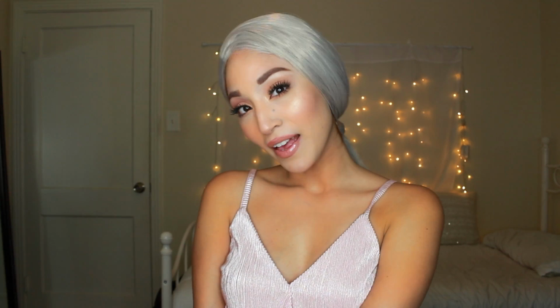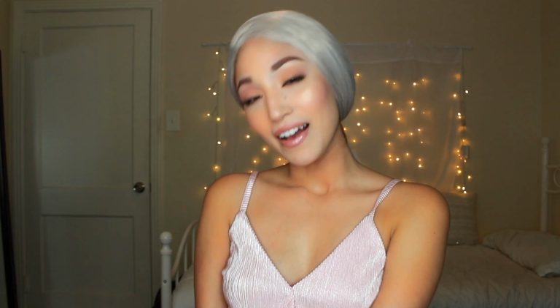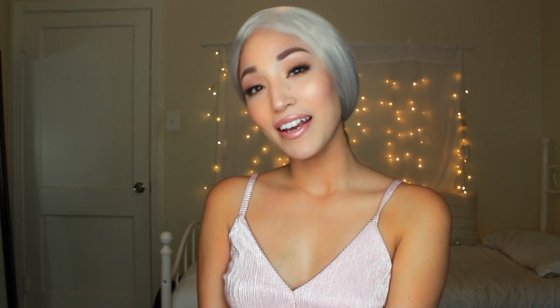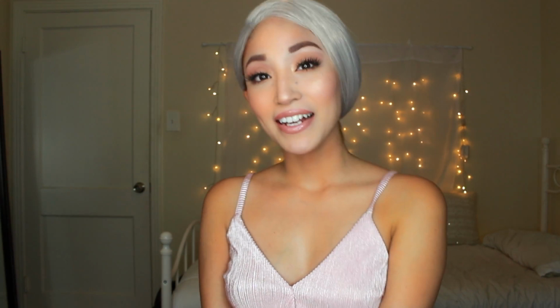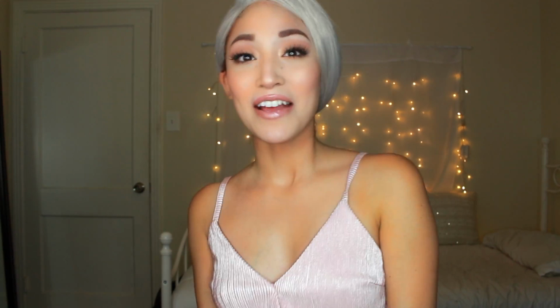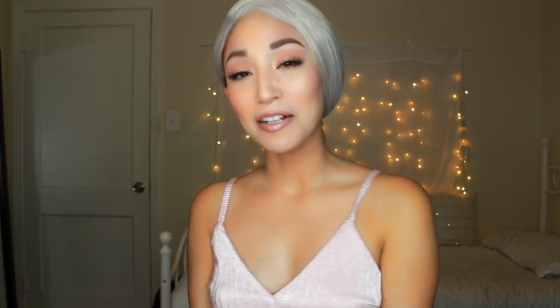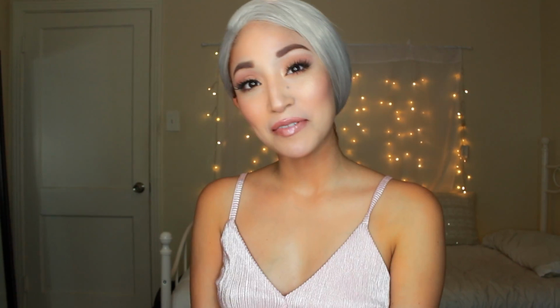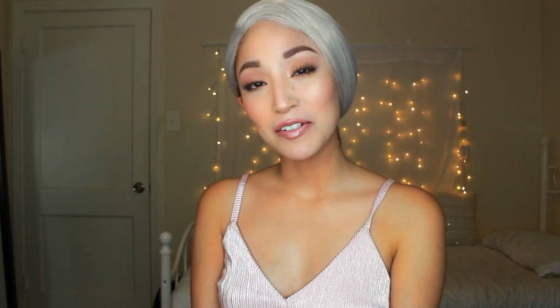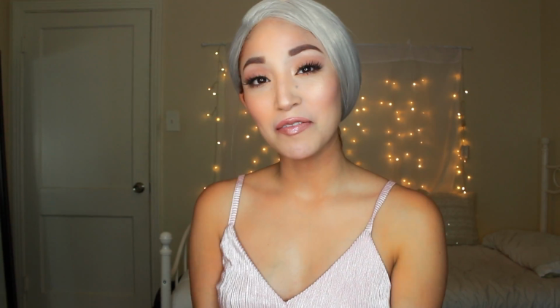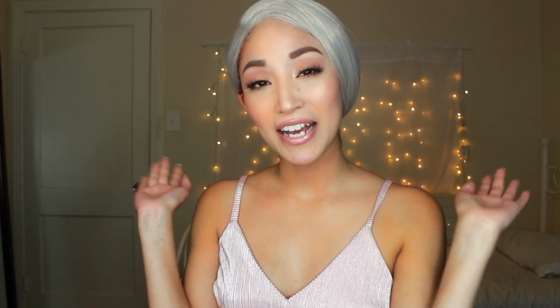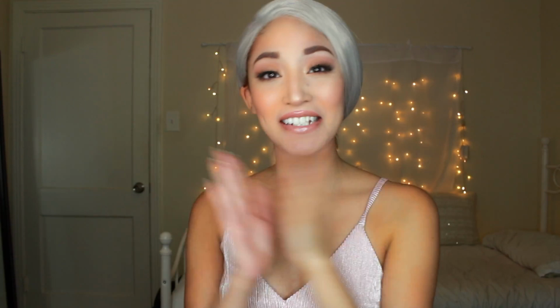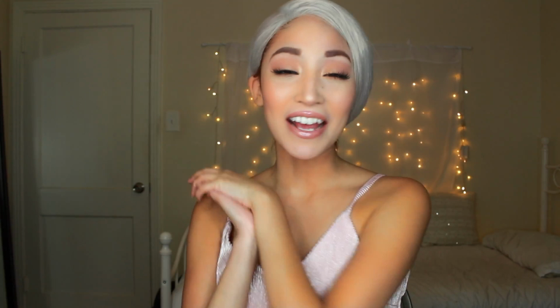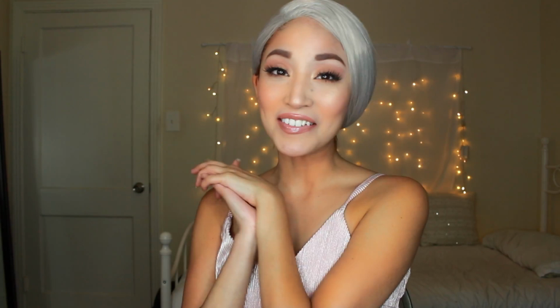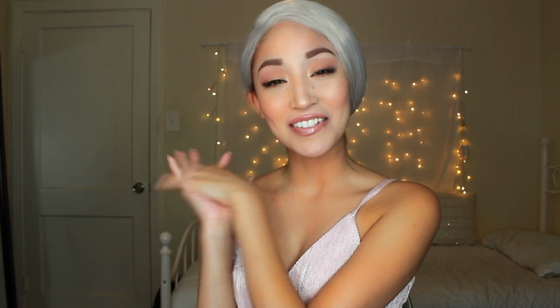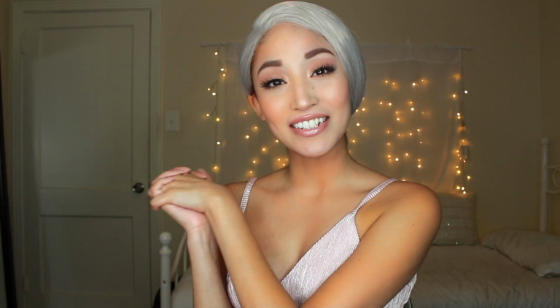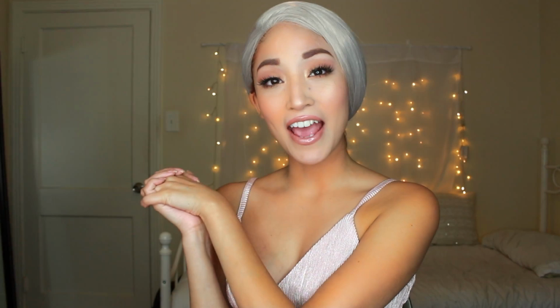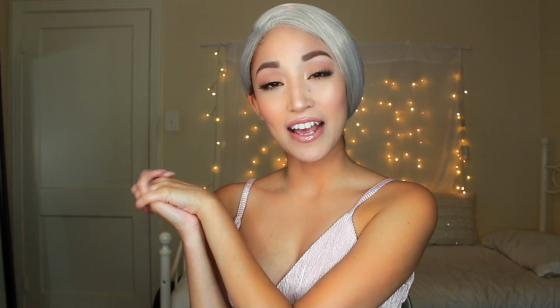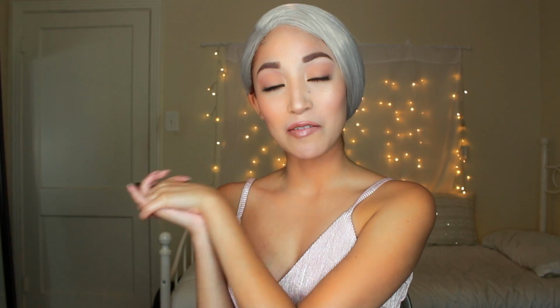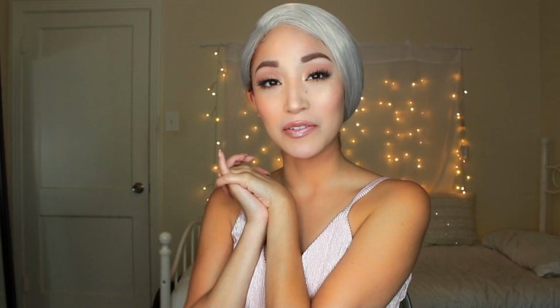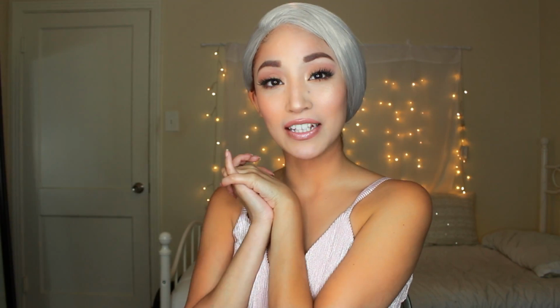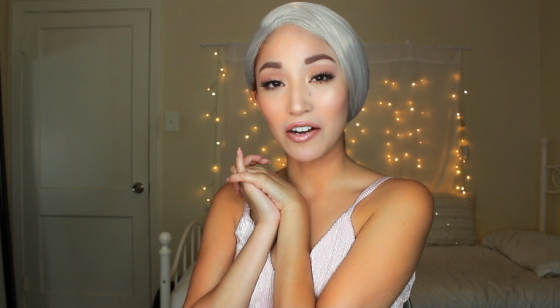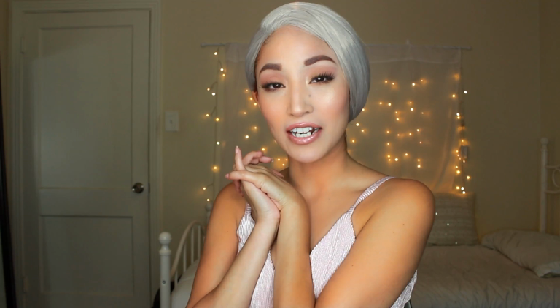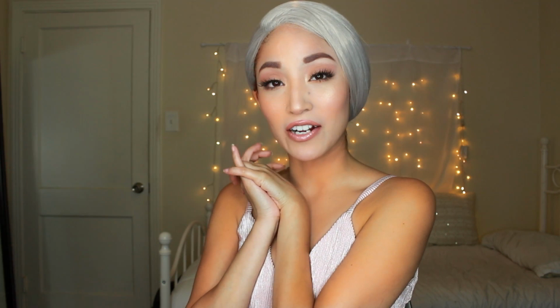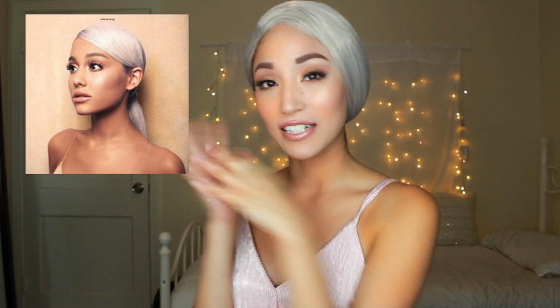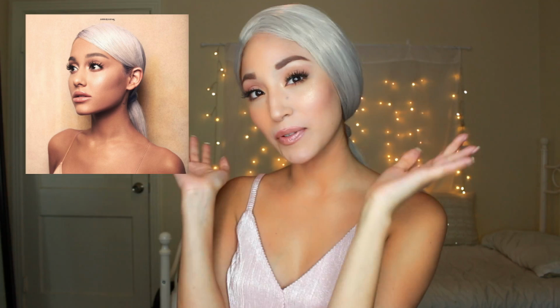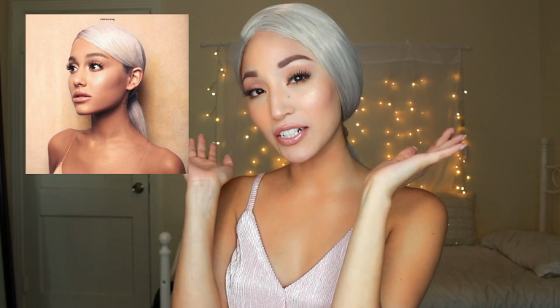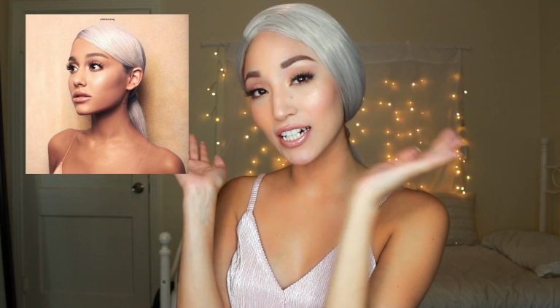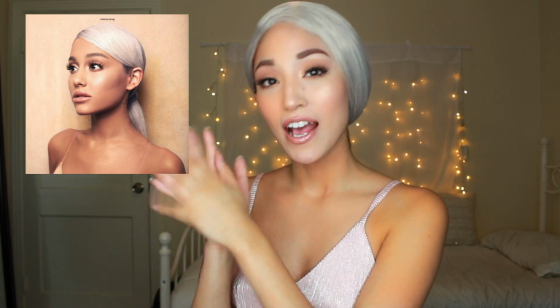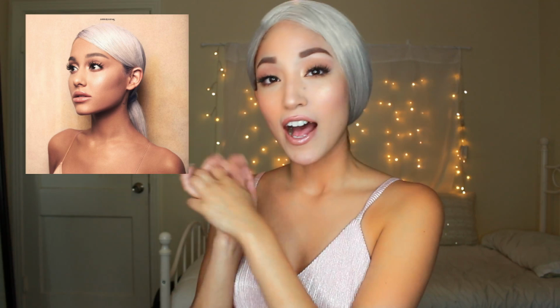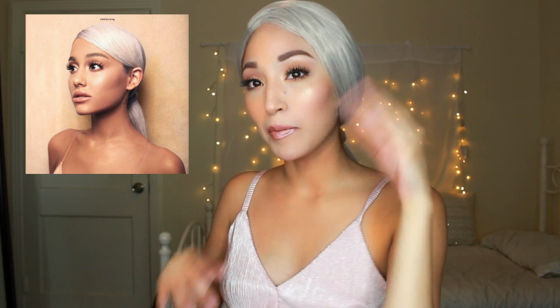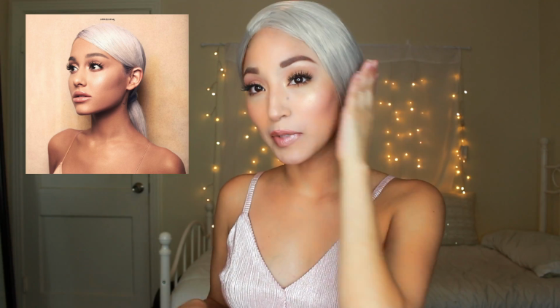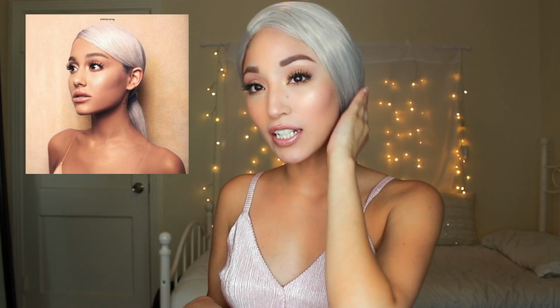Hi guys and welcome to my channel! So today I am doing the Ariana Grande Sweetener album look.